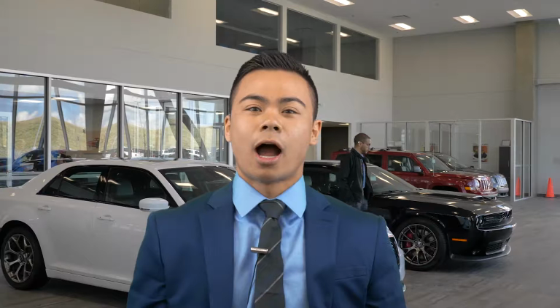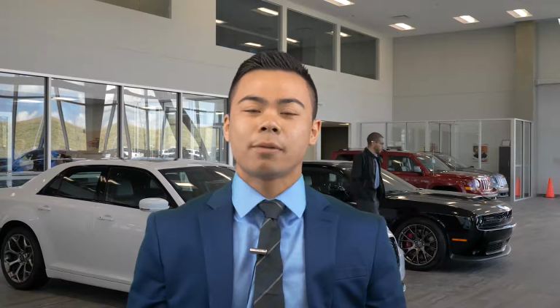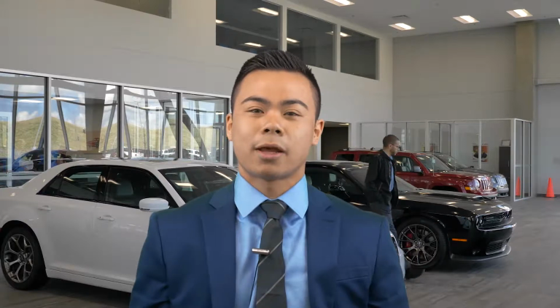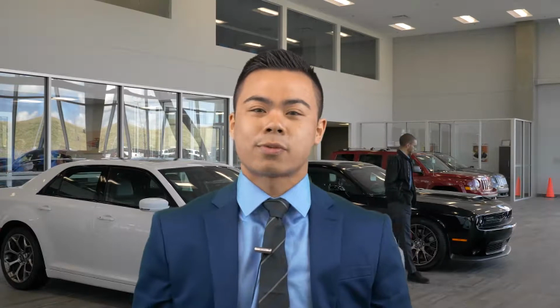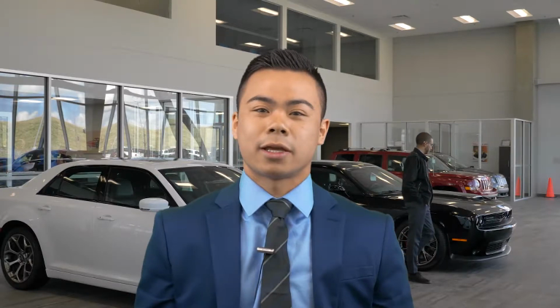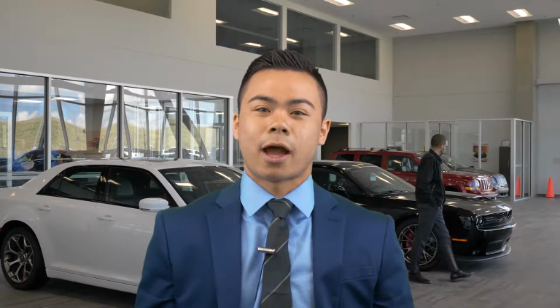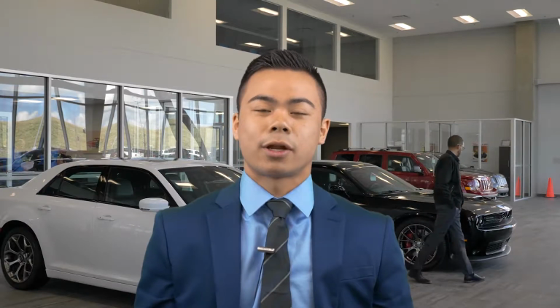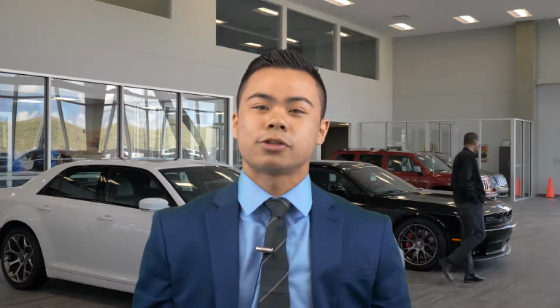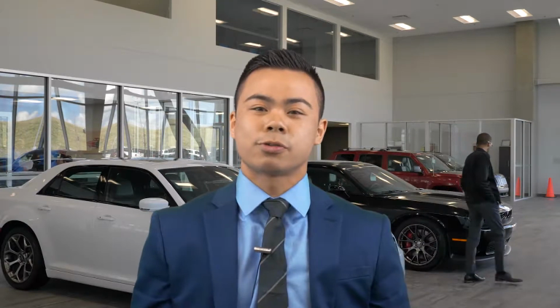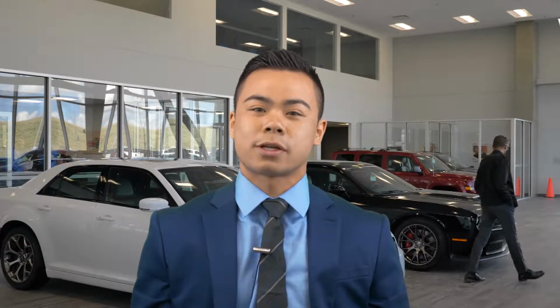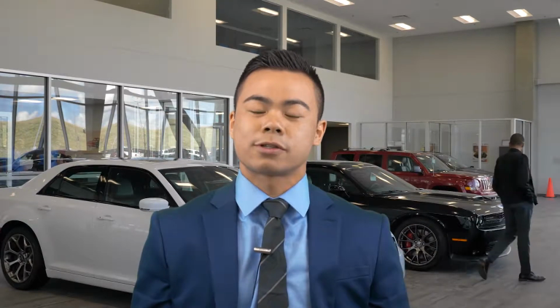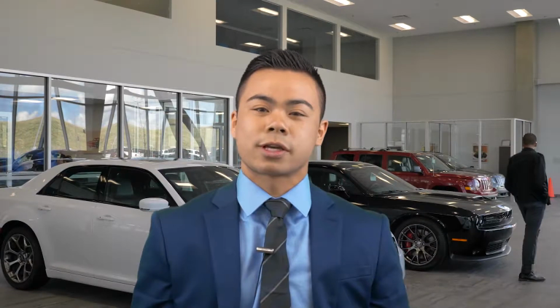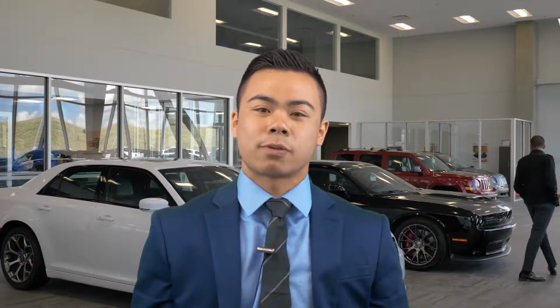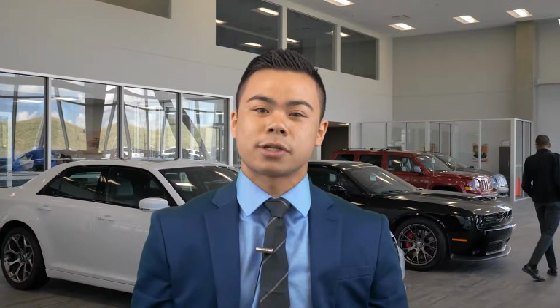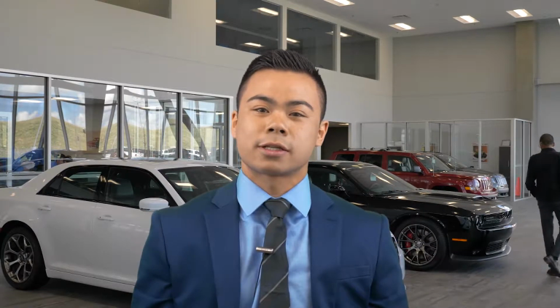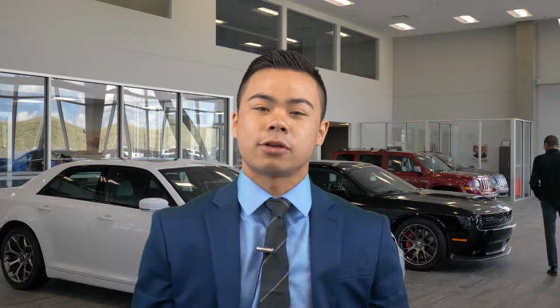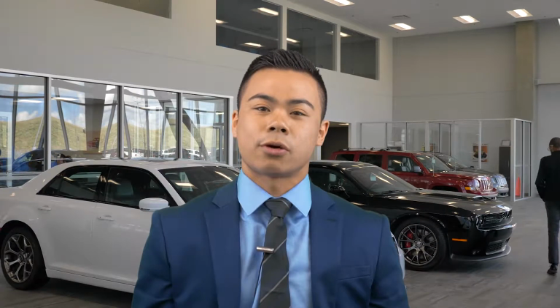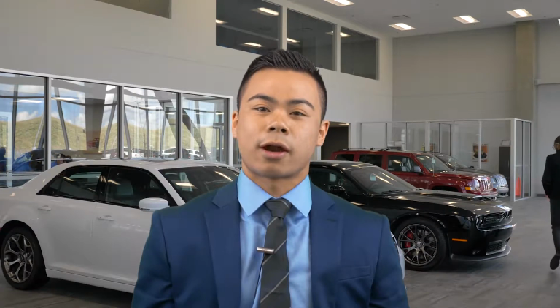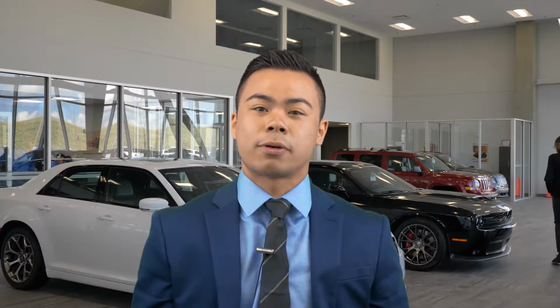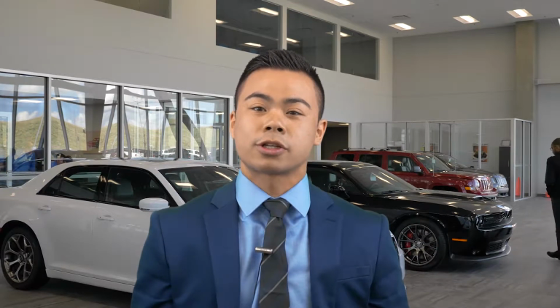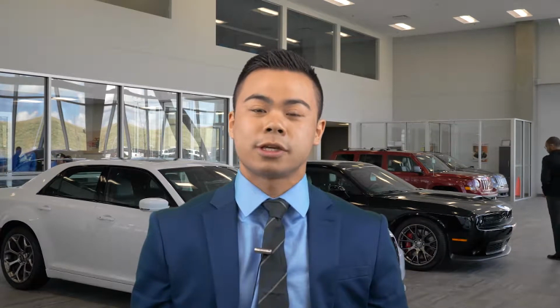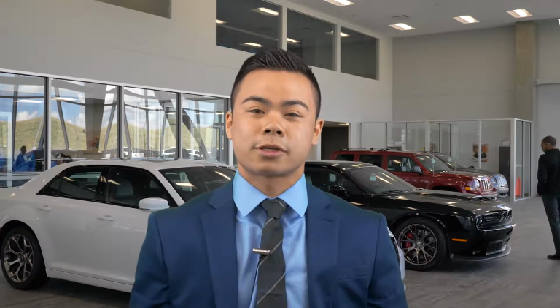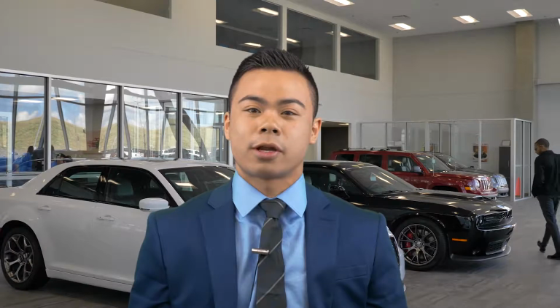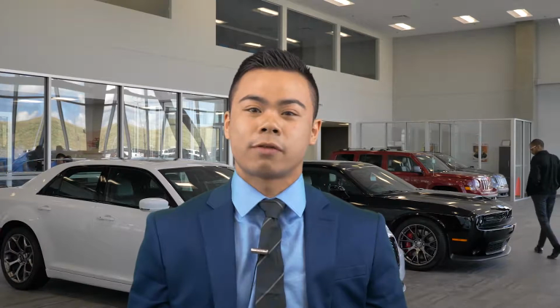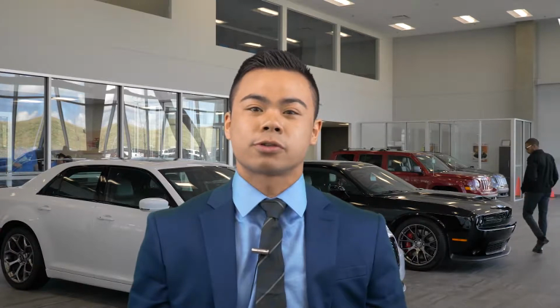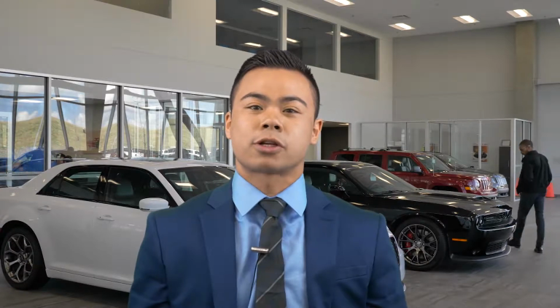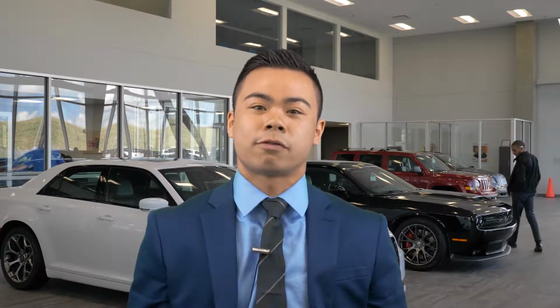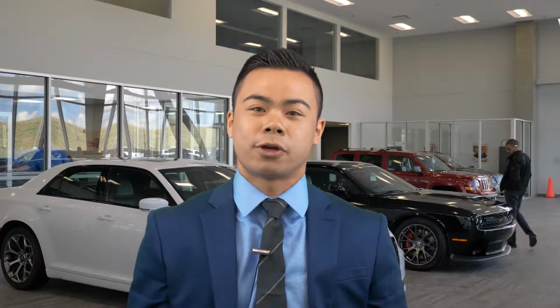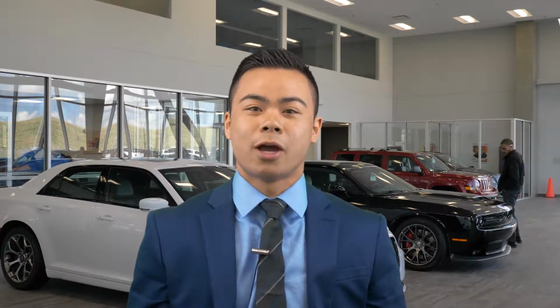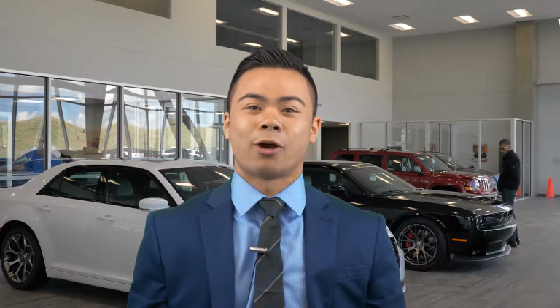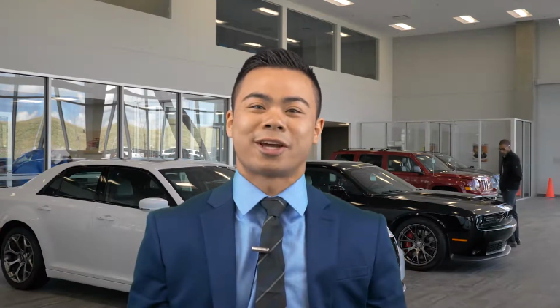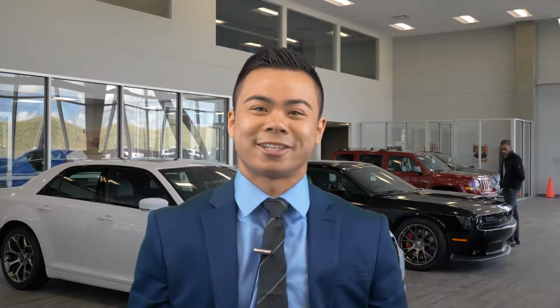Hi, my name is Randy. I wanted to introduce myself as your salesperson and to let you know that our production team has created a video specially for you. I hope you like it.